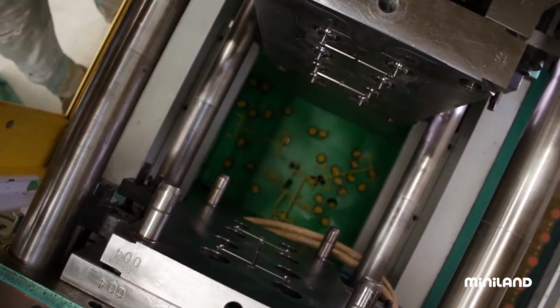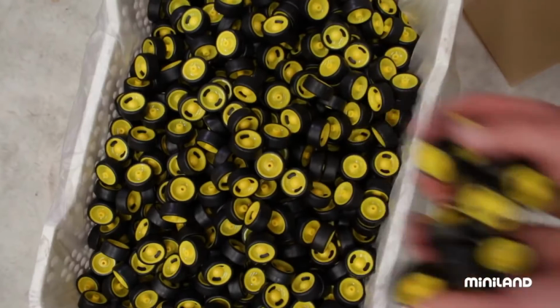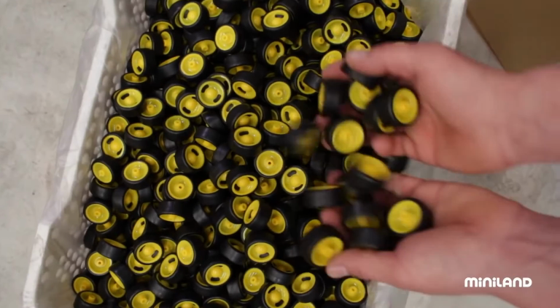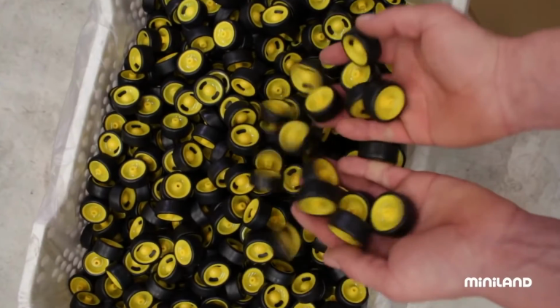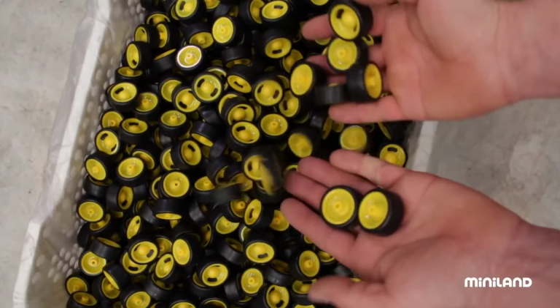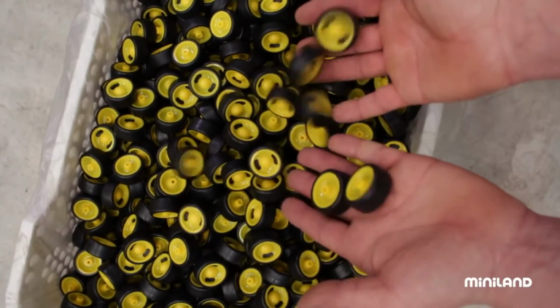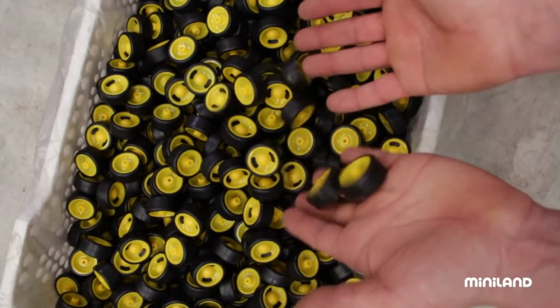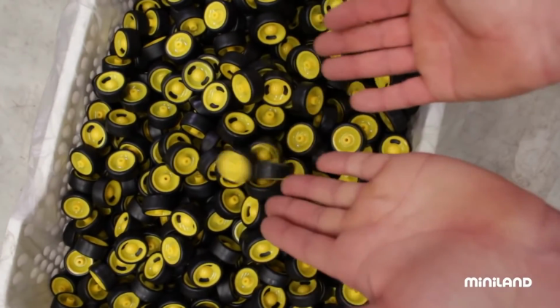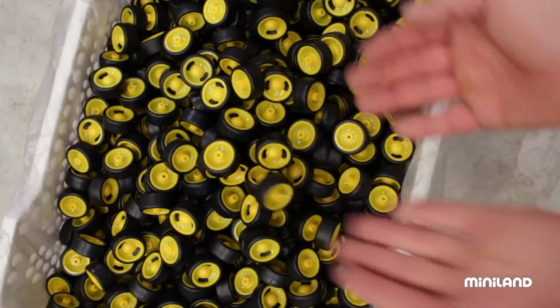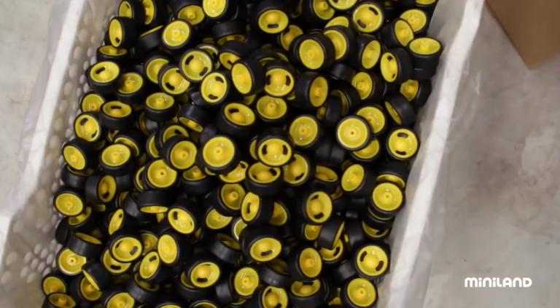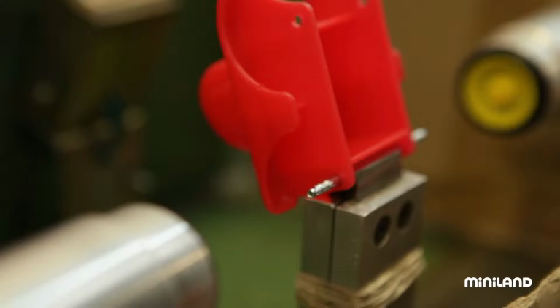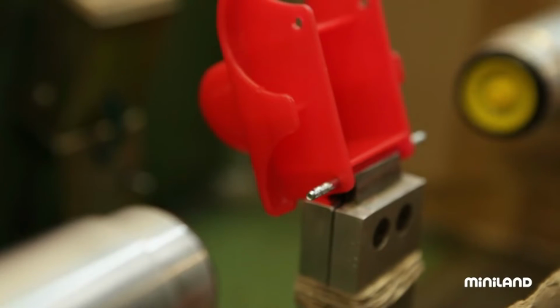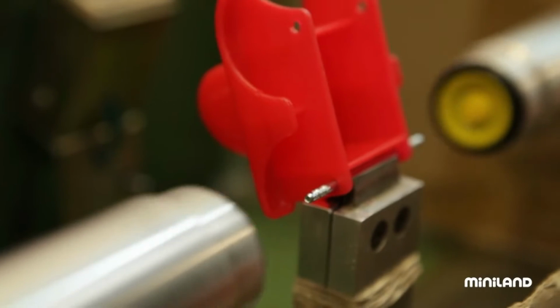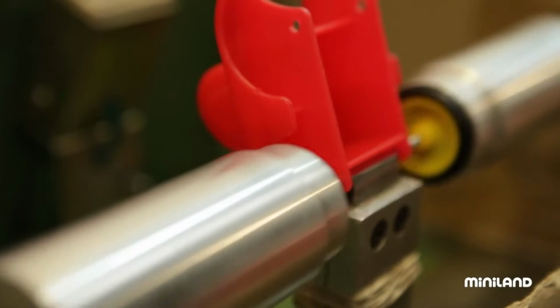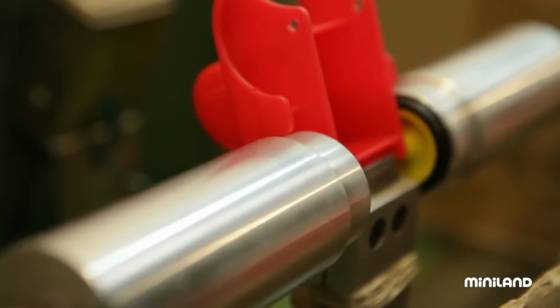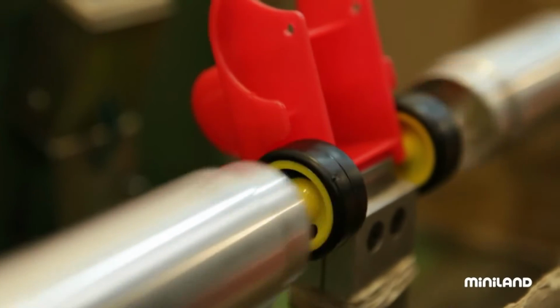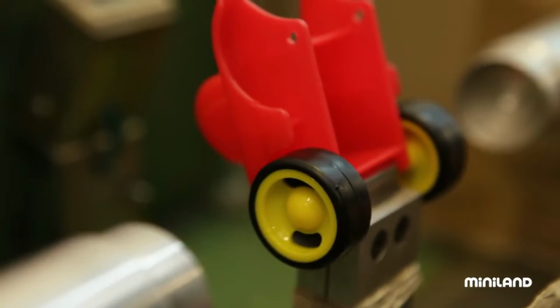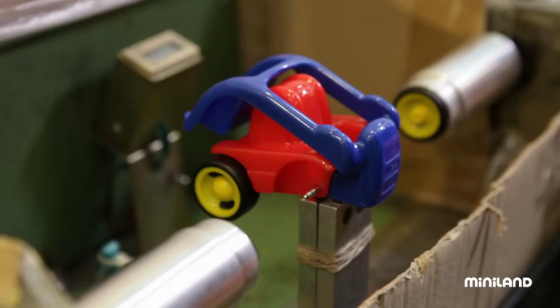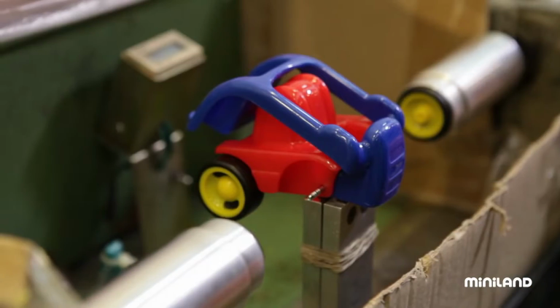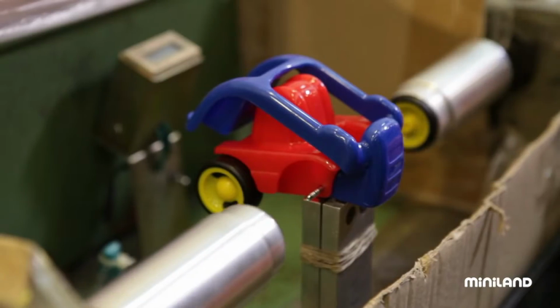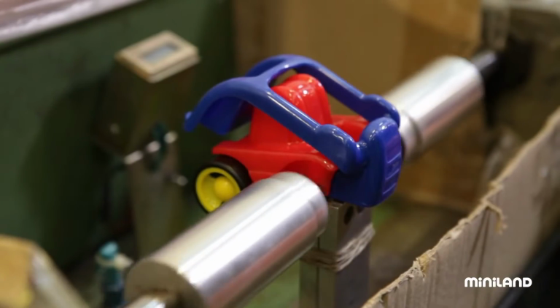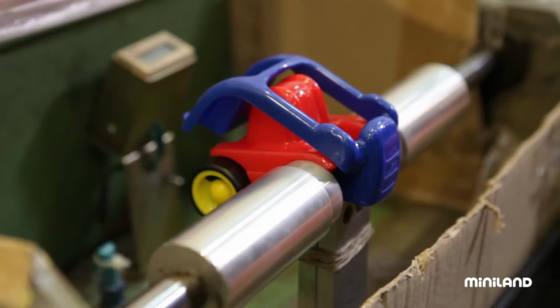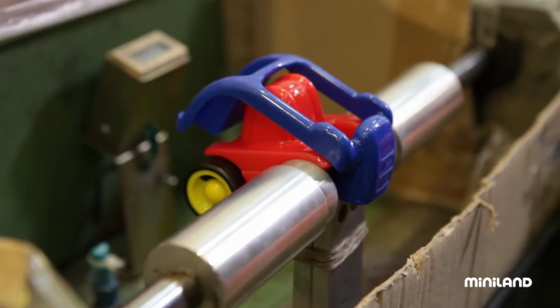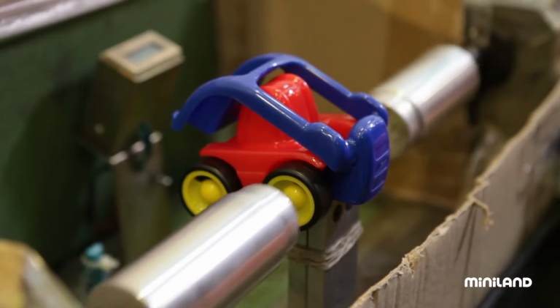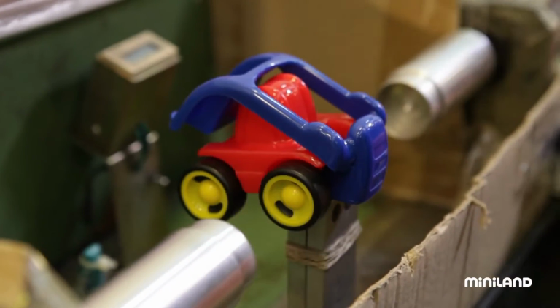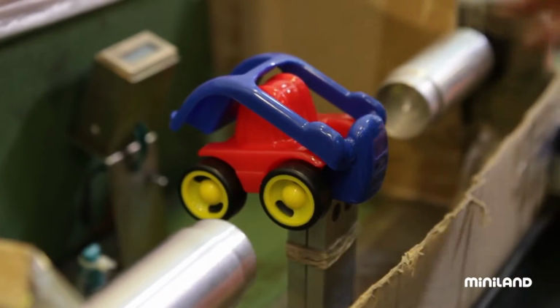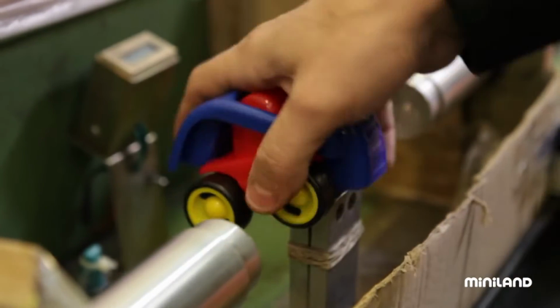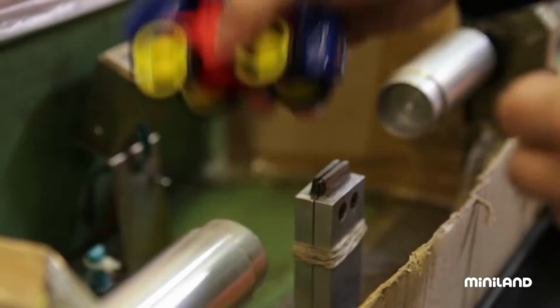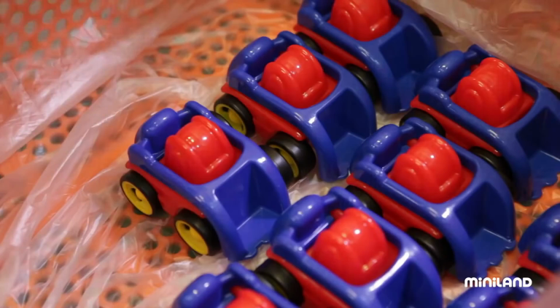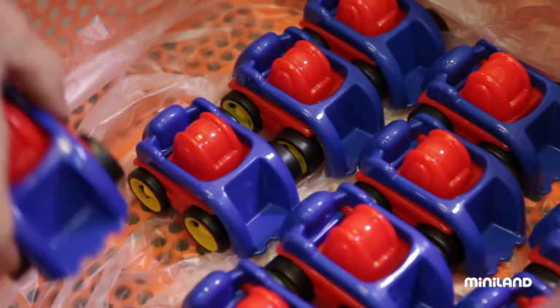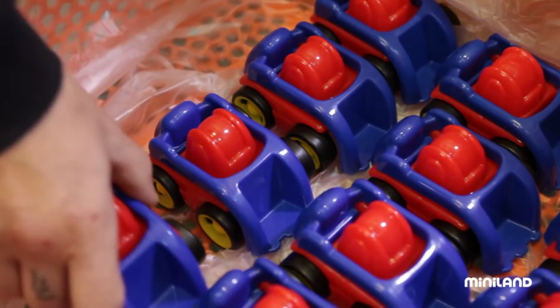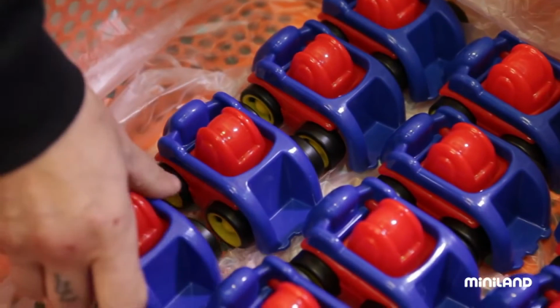Perhaps an isolated piece doesn't really tell much of a story, but if we join it together with the other pieces, can you tell which toy we're making?